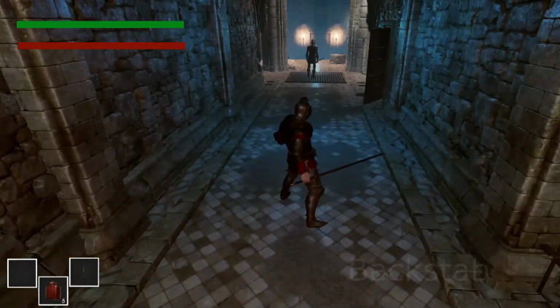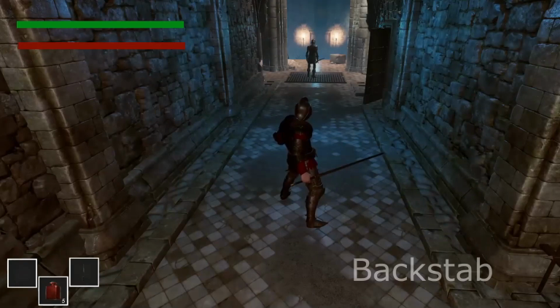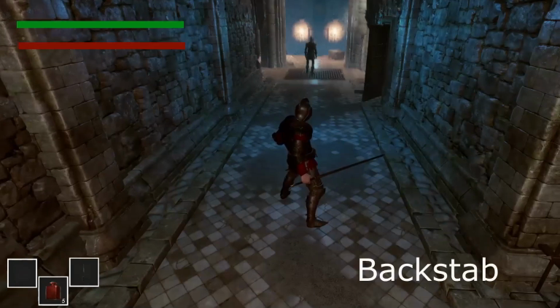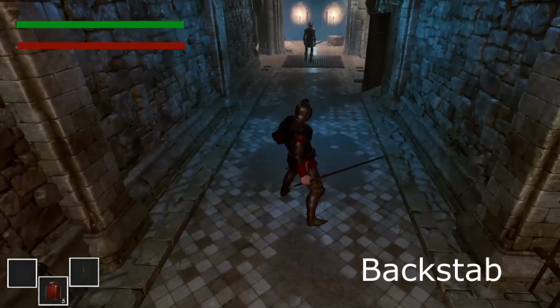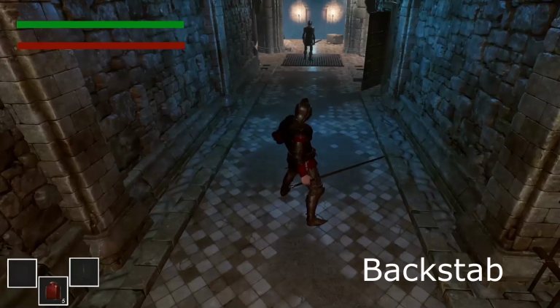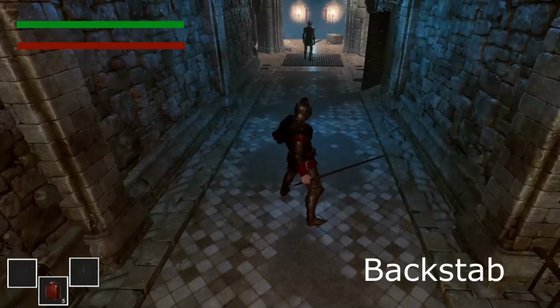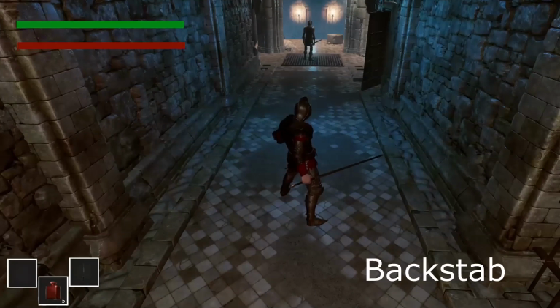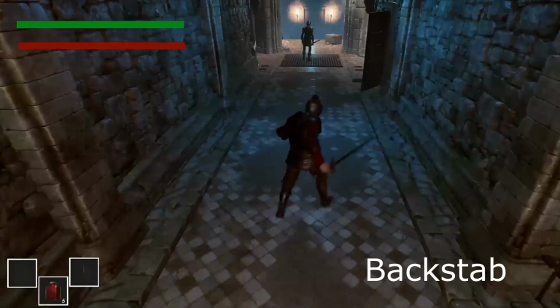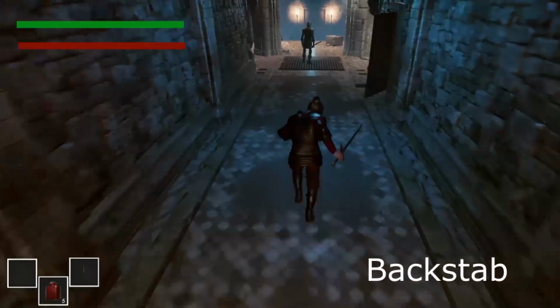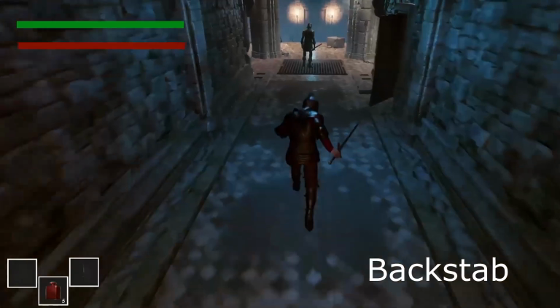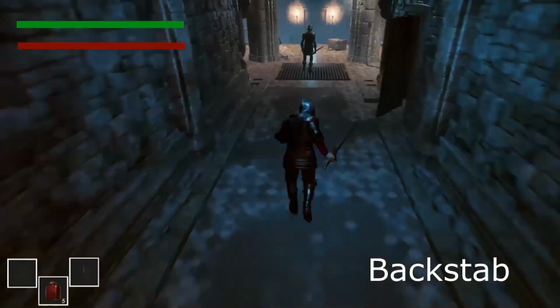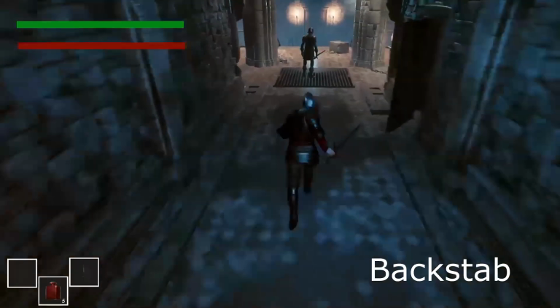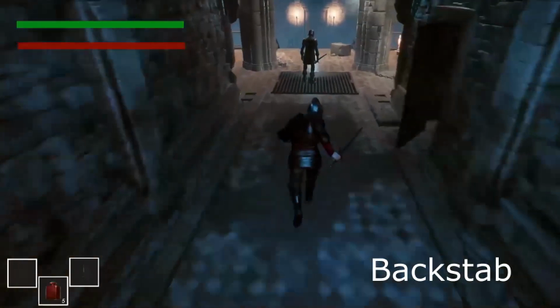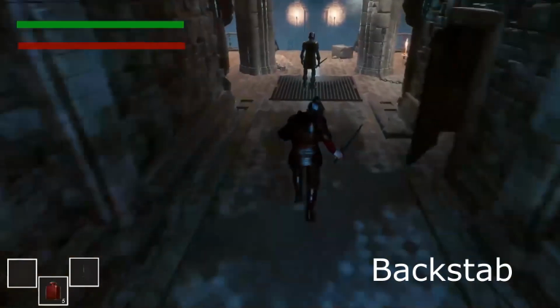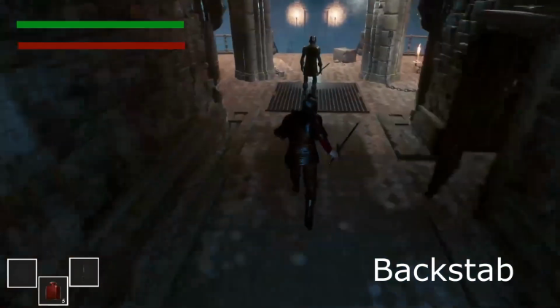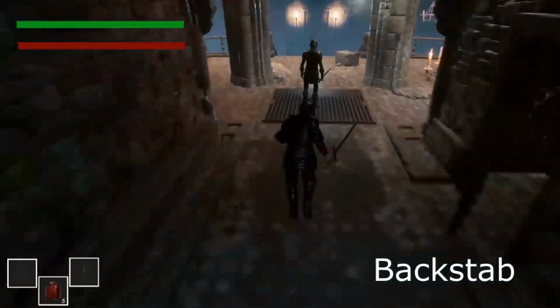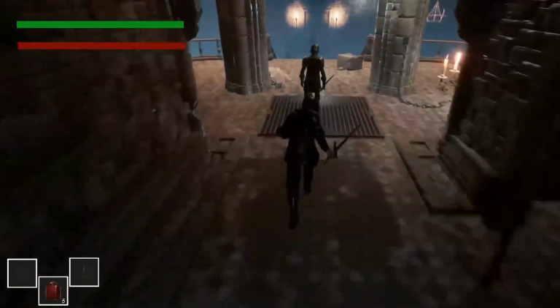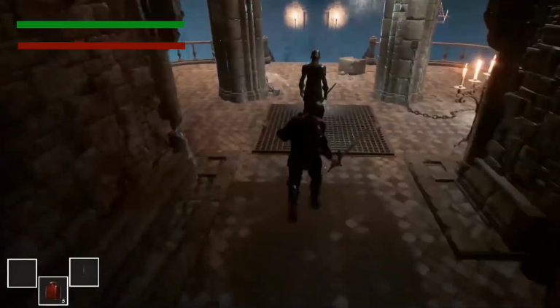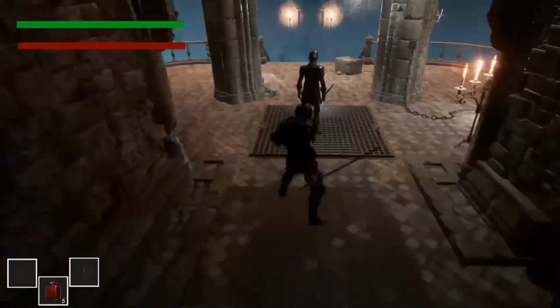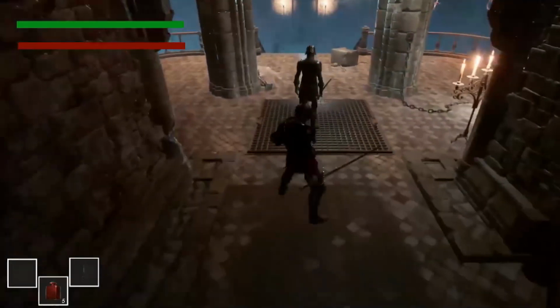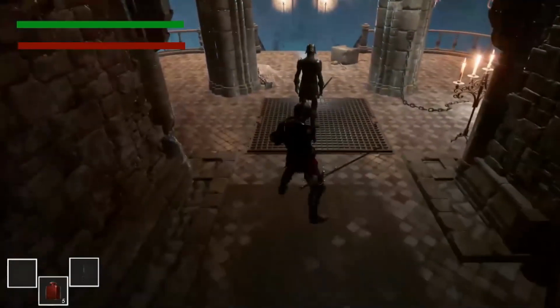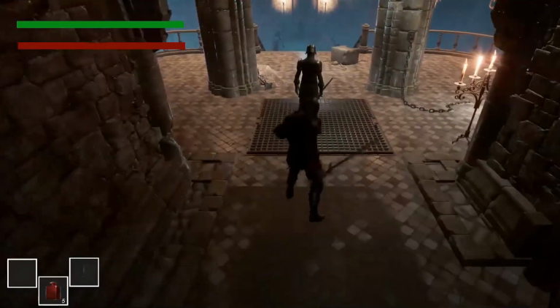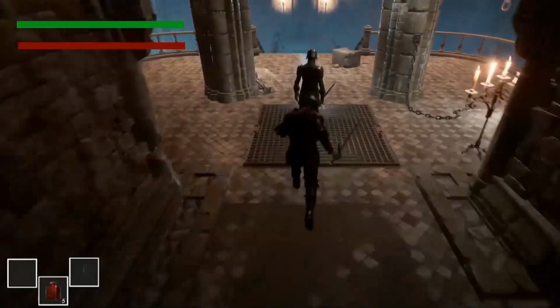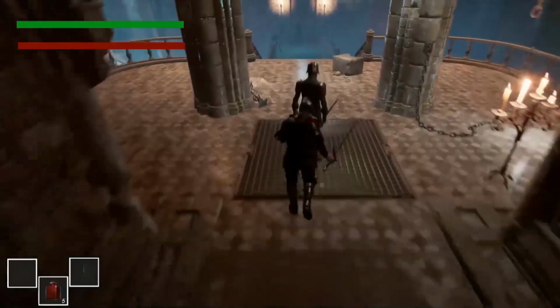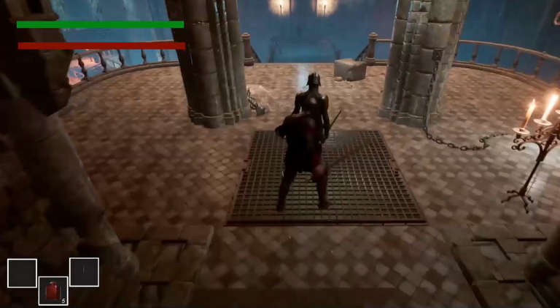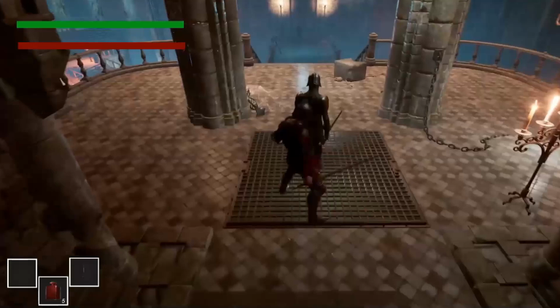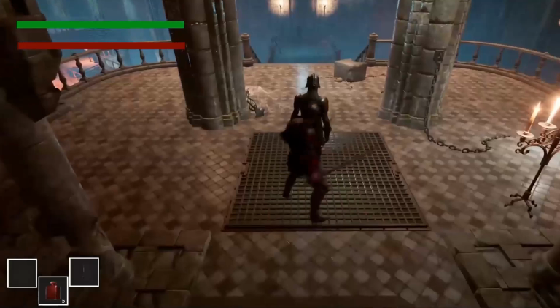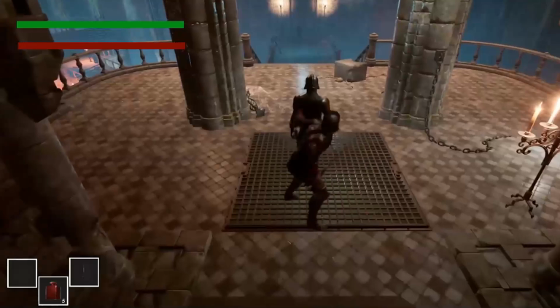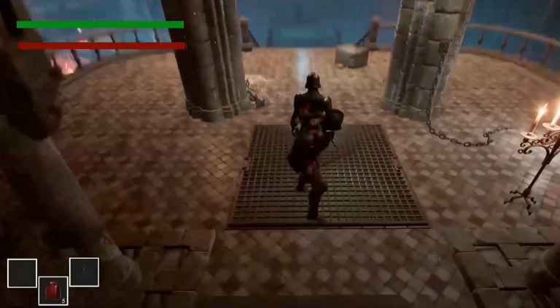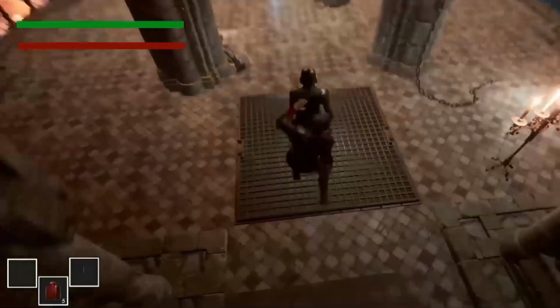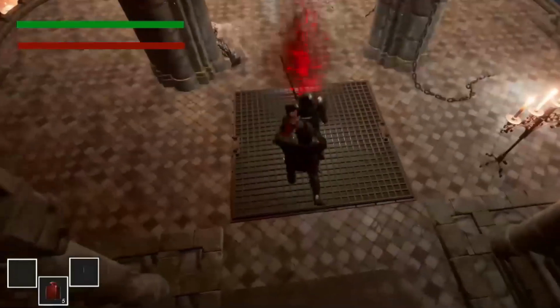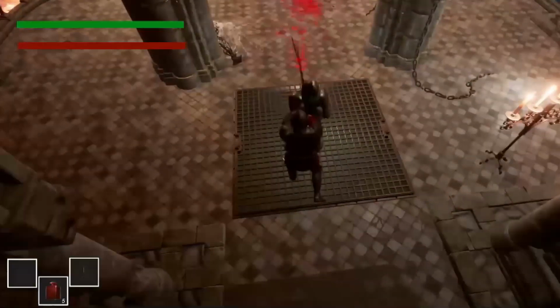There's a backstab system. If I go up behind an enemy and they've not noticed me, then I can stealth kill them.